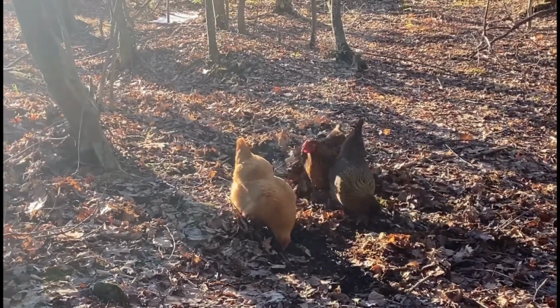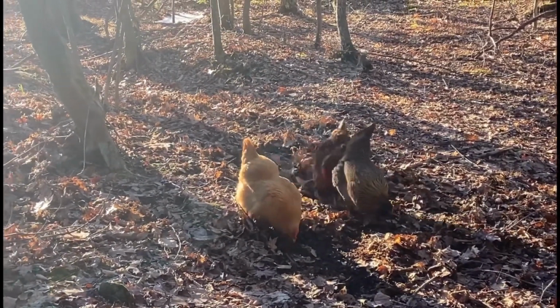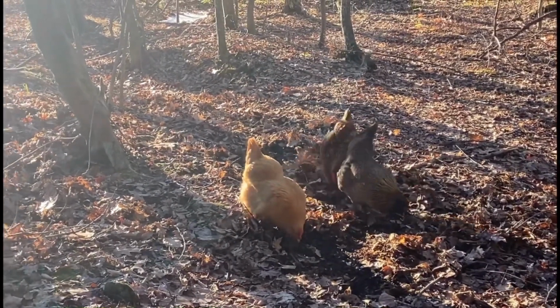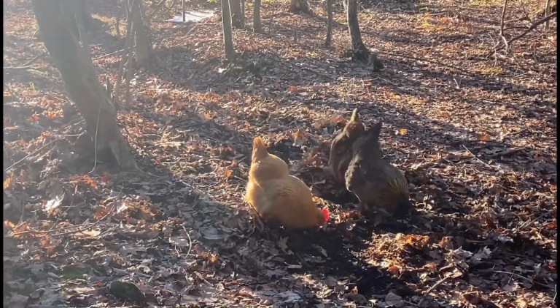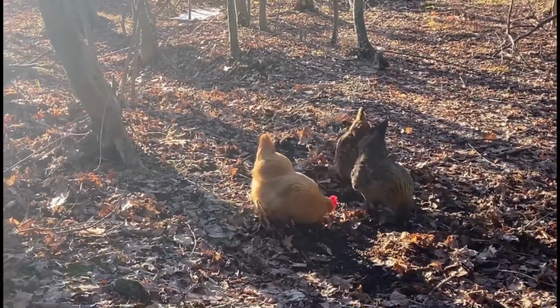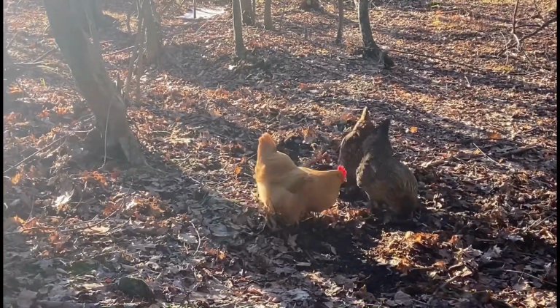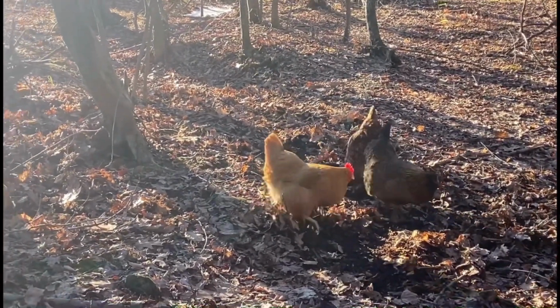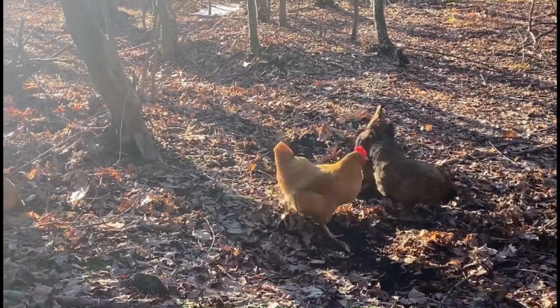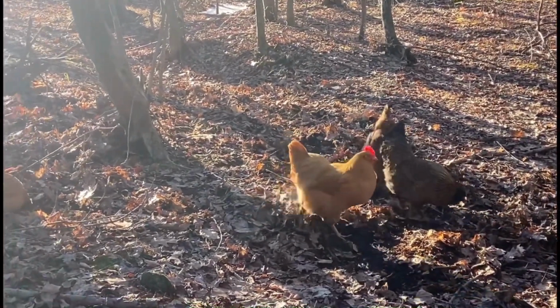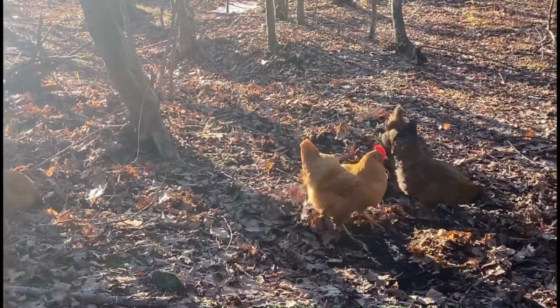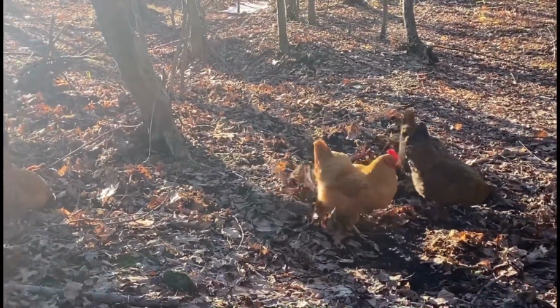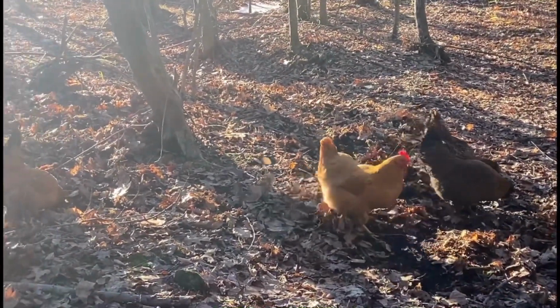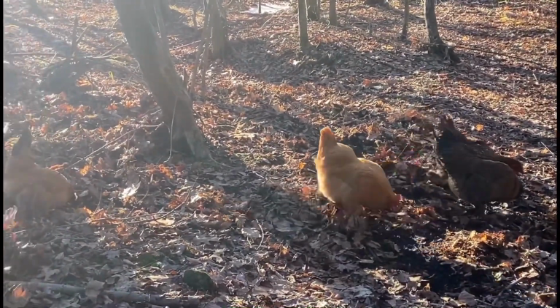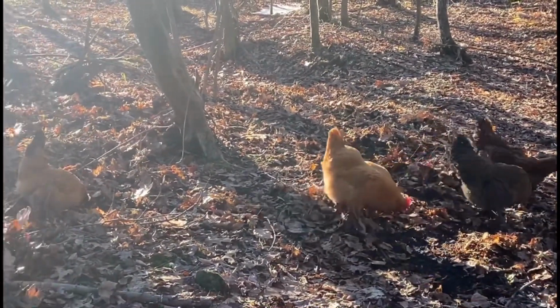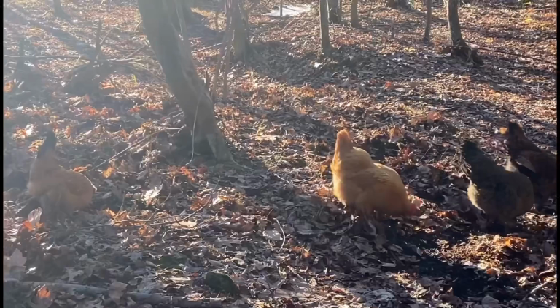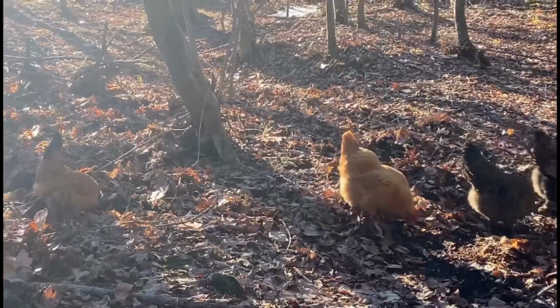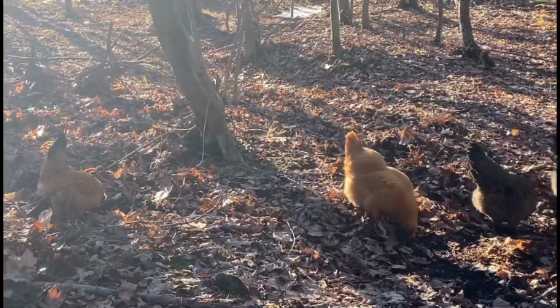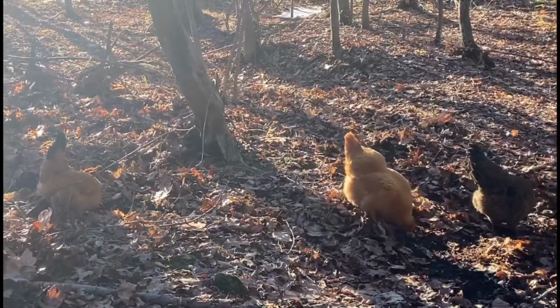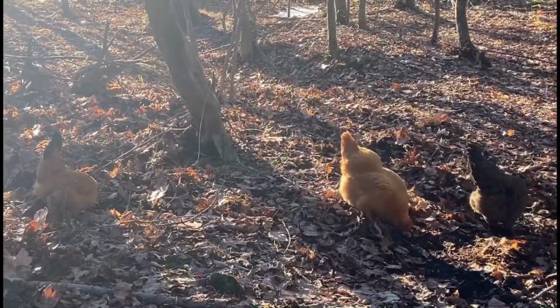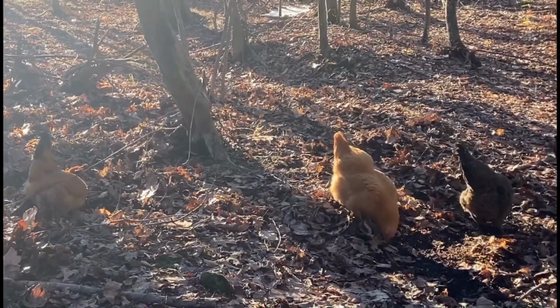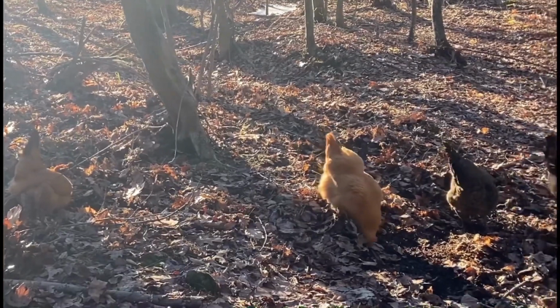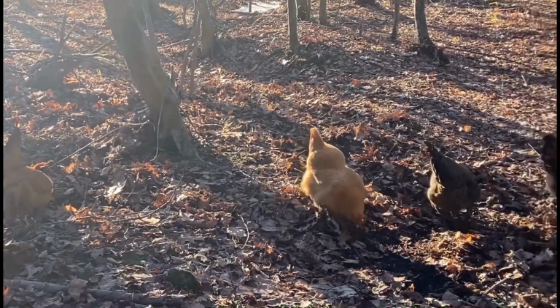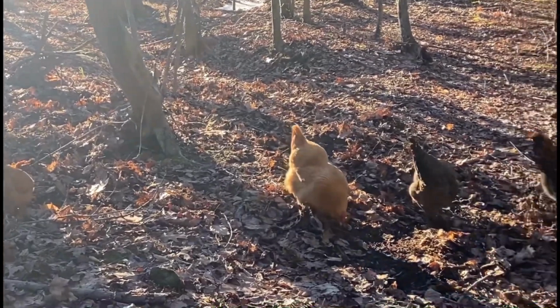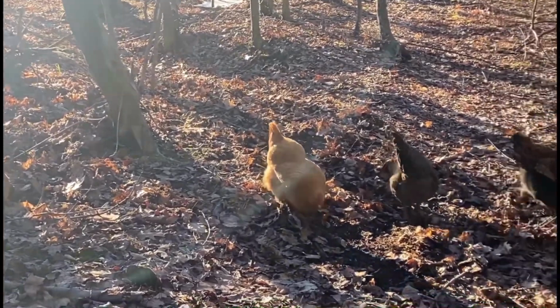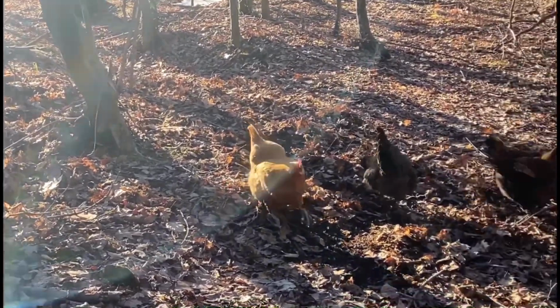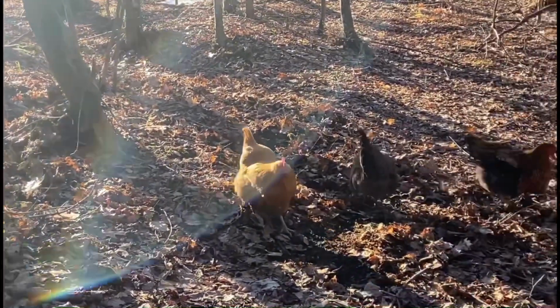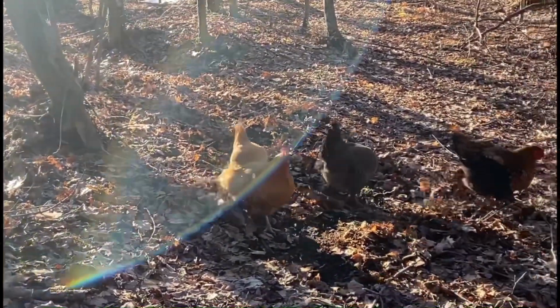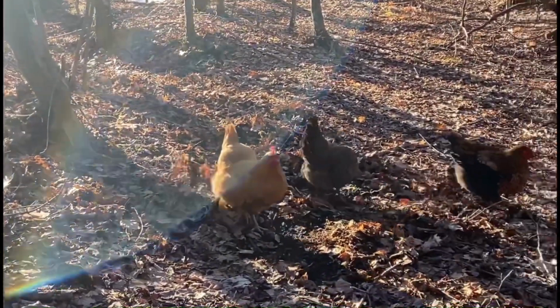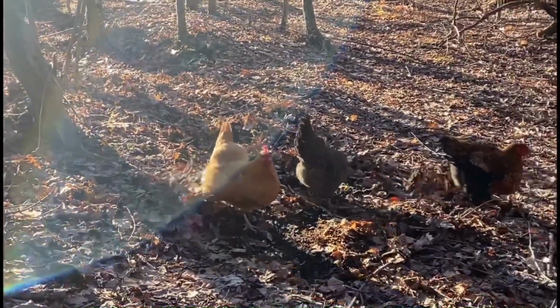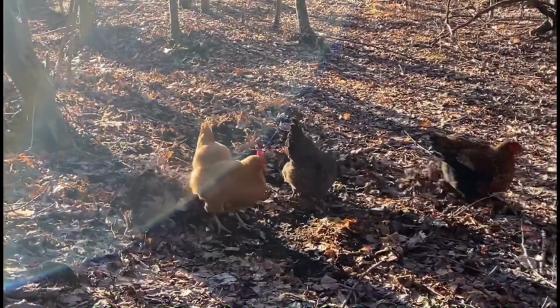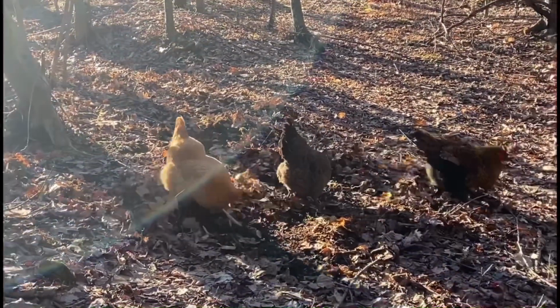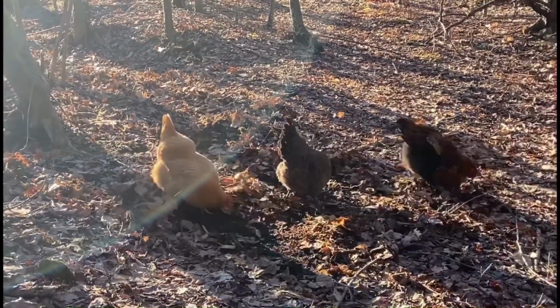Marsala and Nugget, thank you for your eggs. Mama got your eggs.